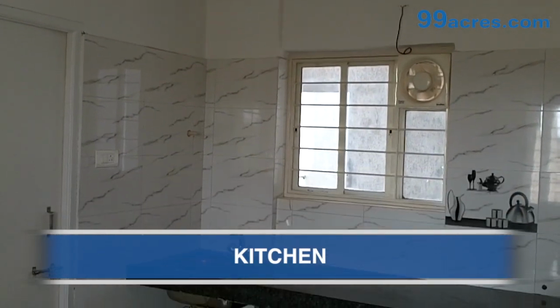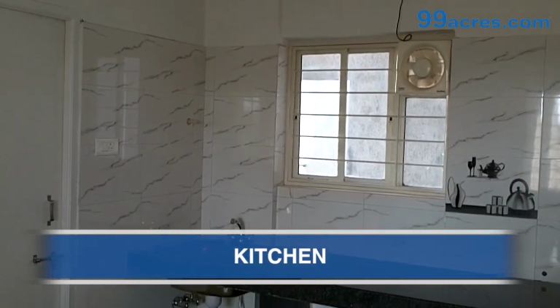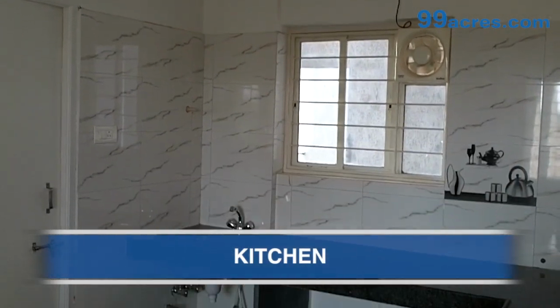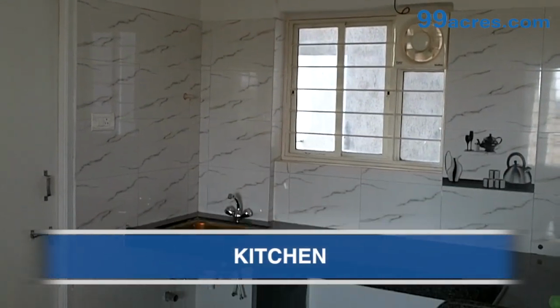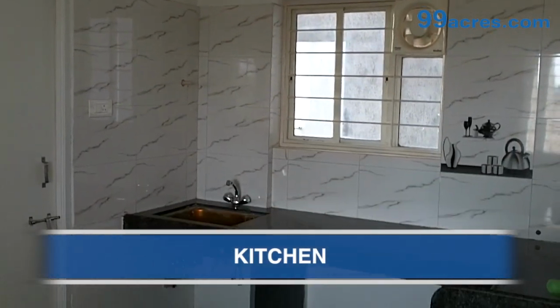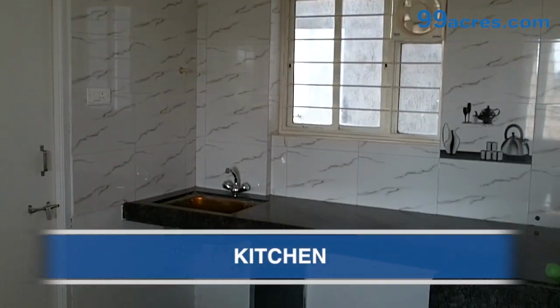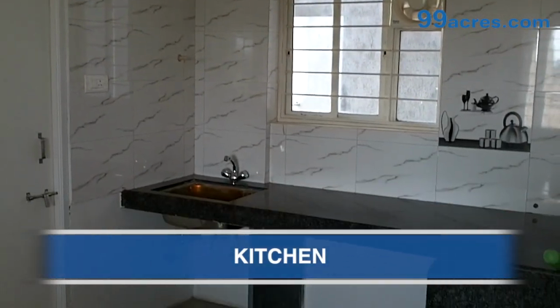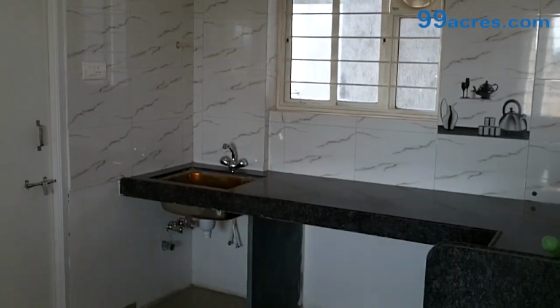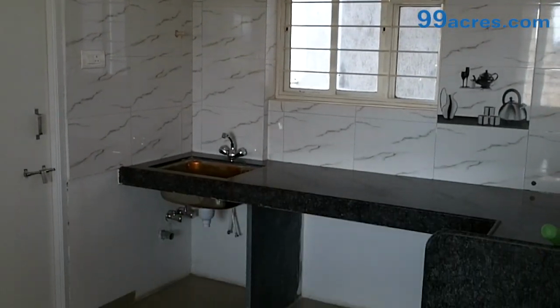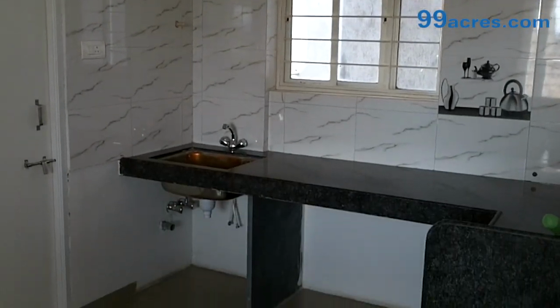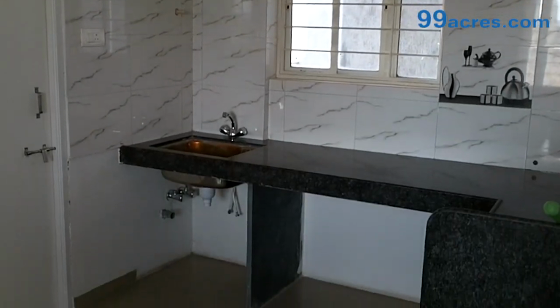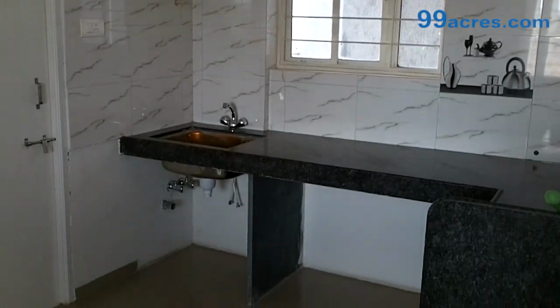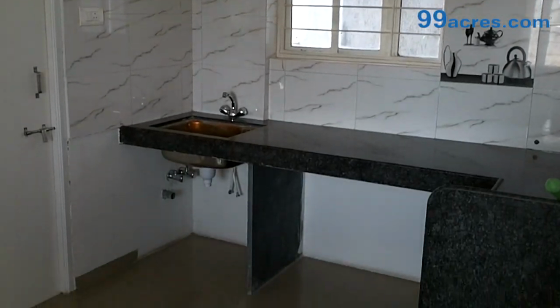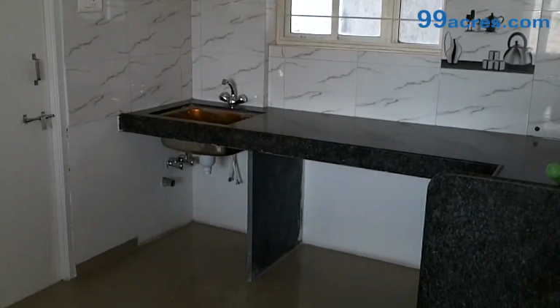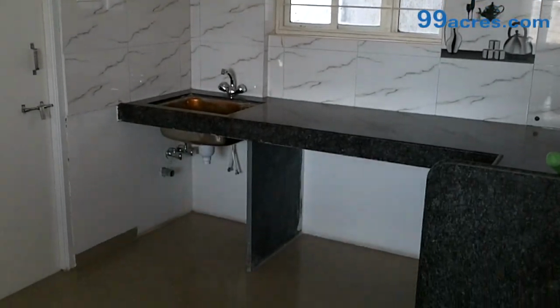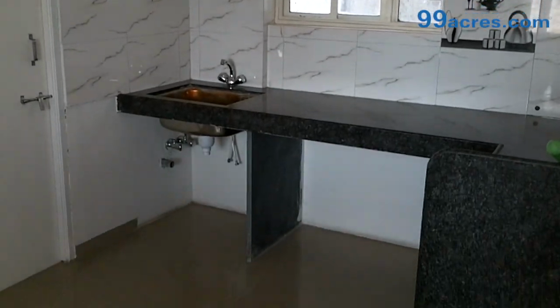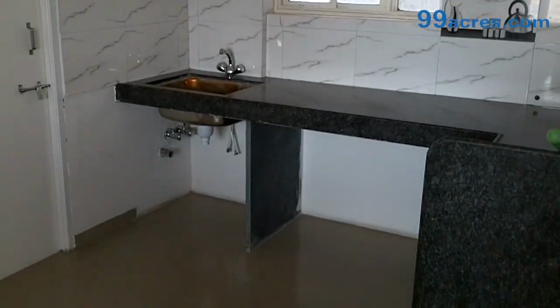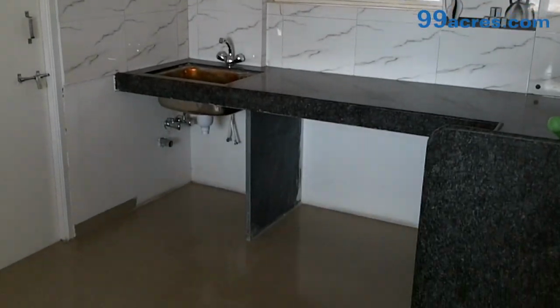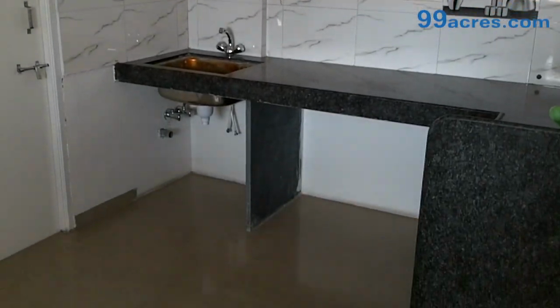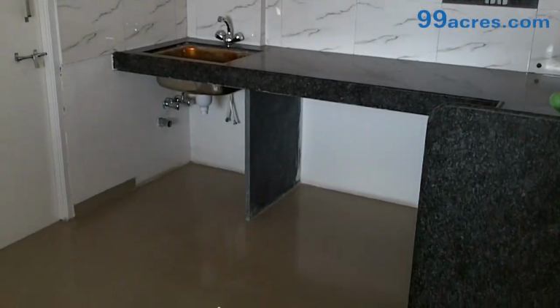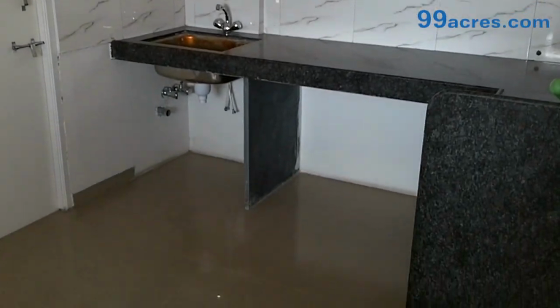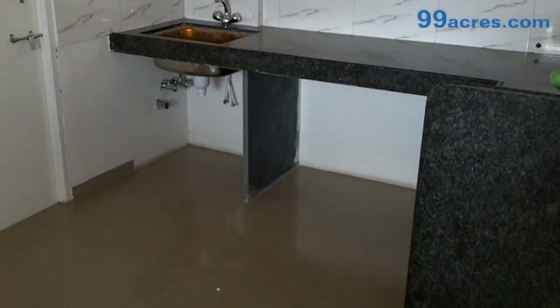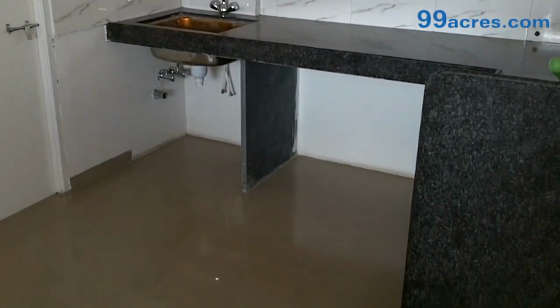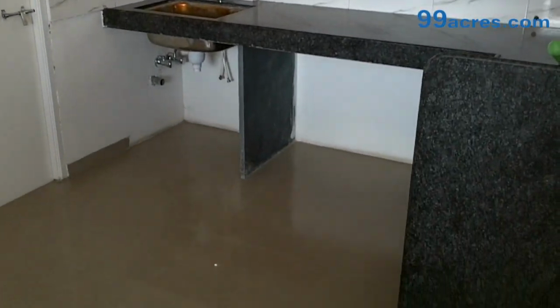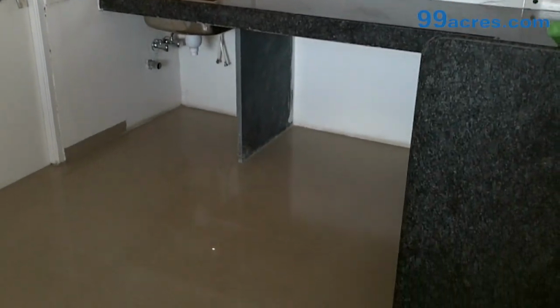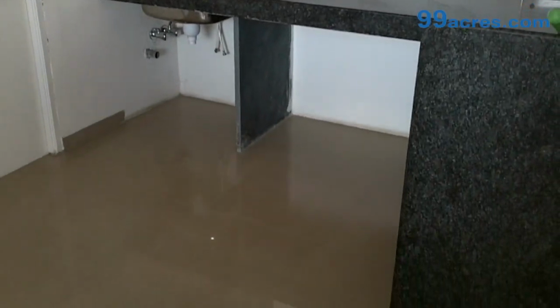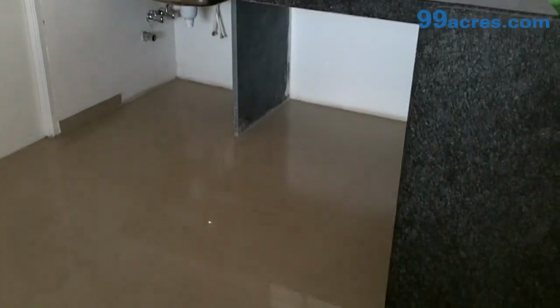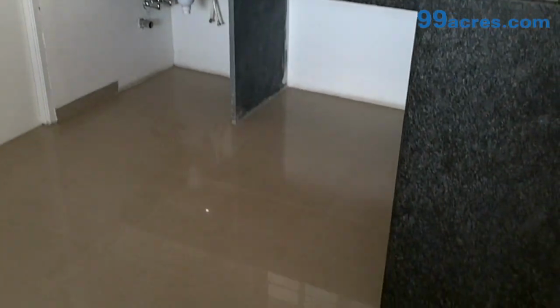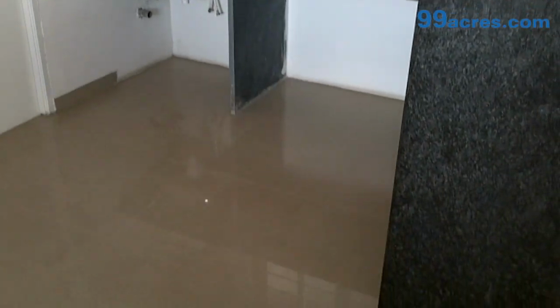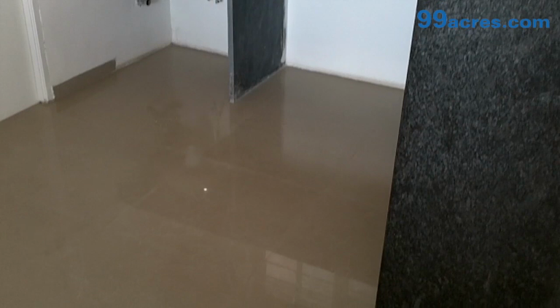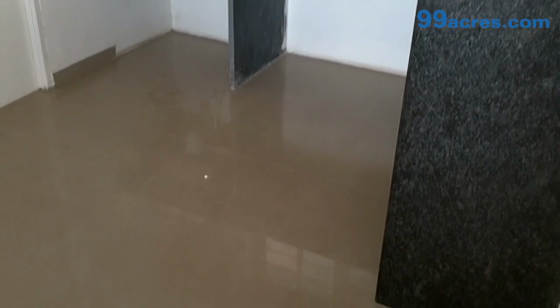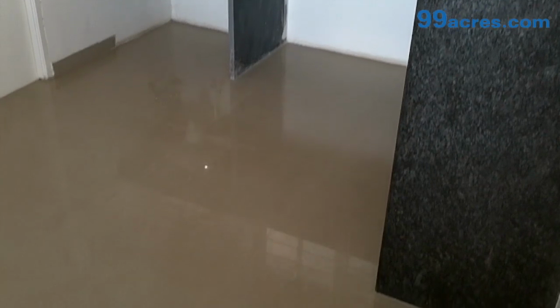This is the kitchen. It has a granite countertop and a stainless steel sink.